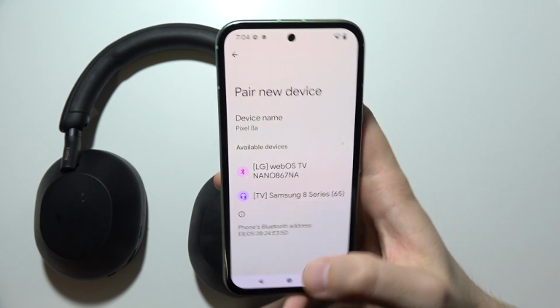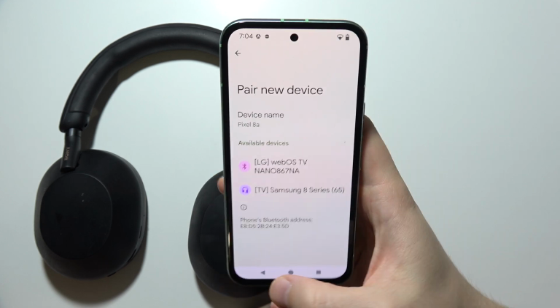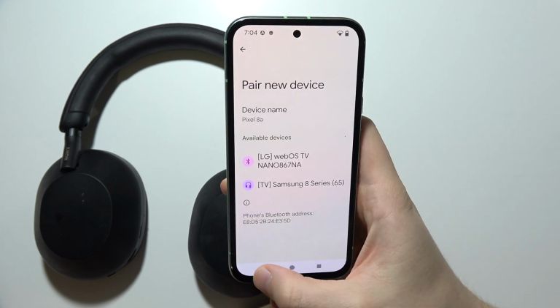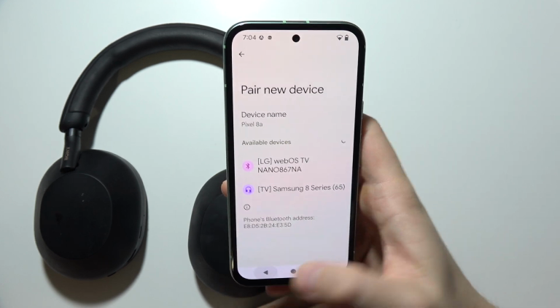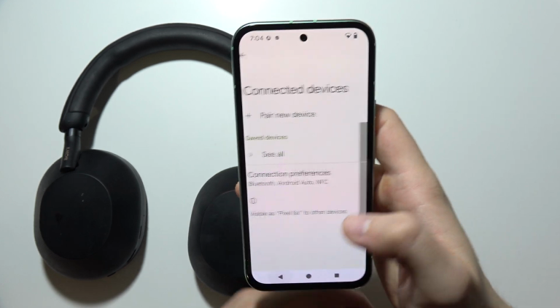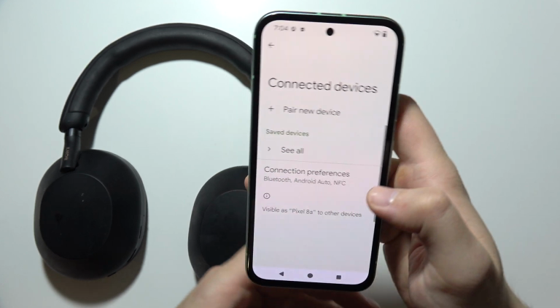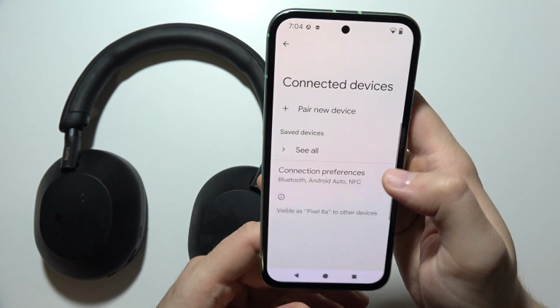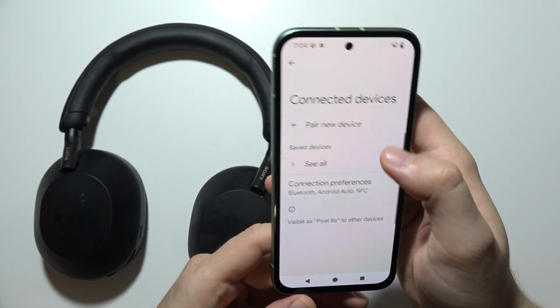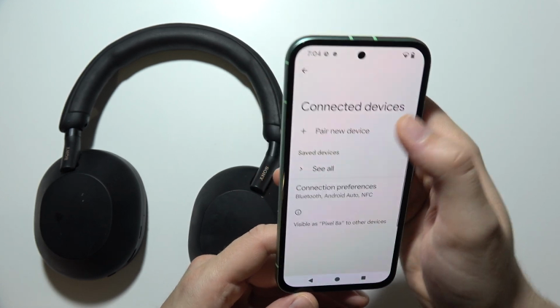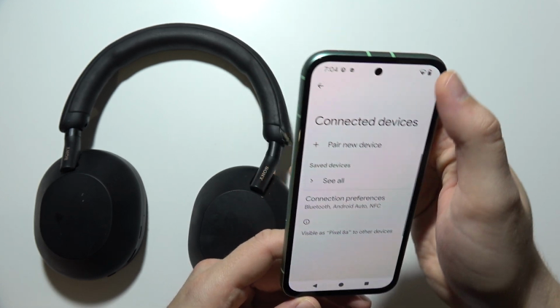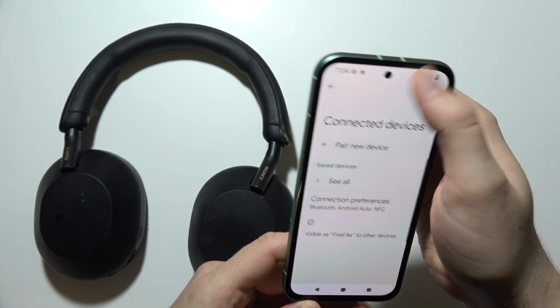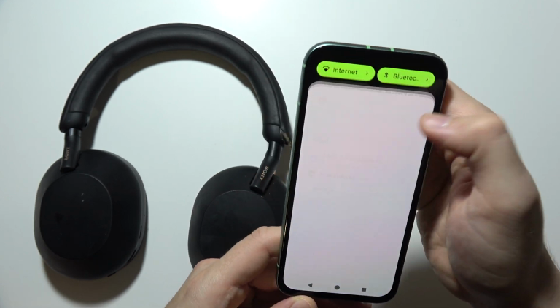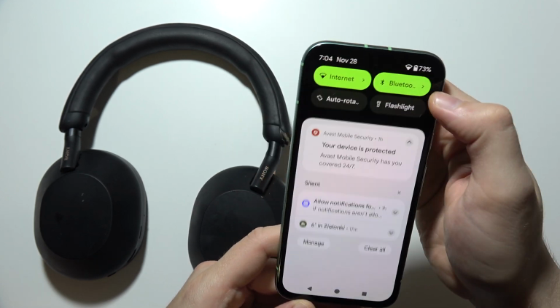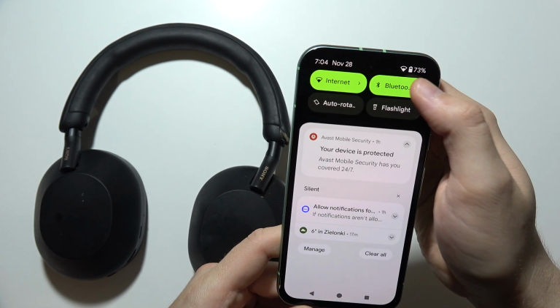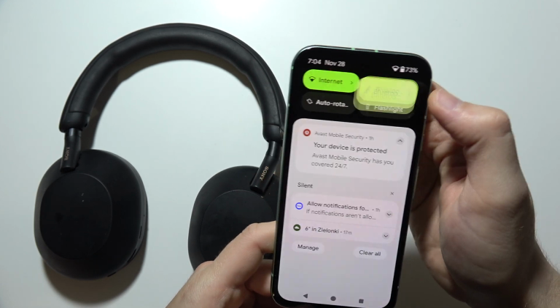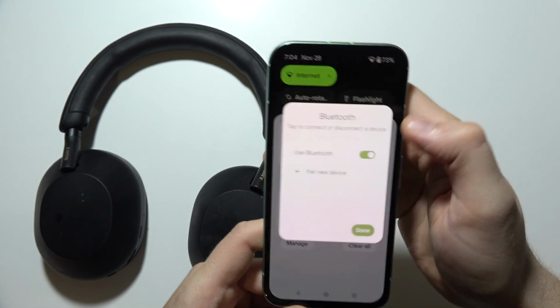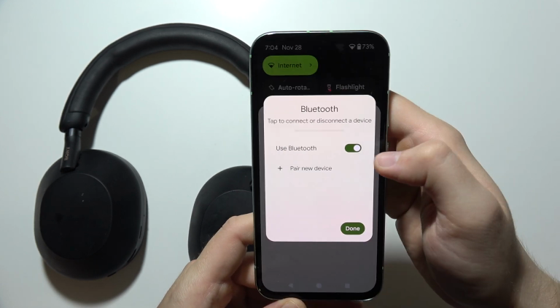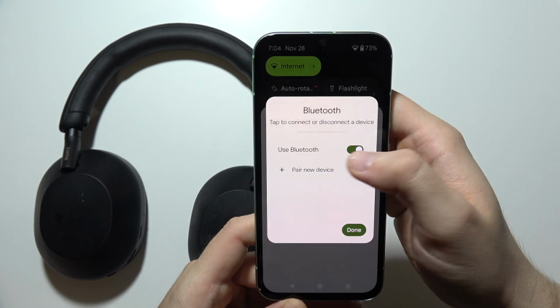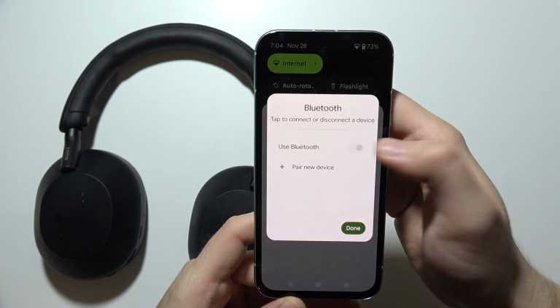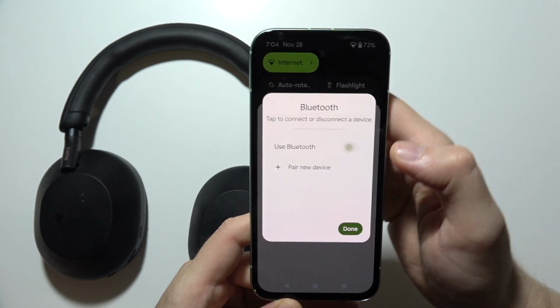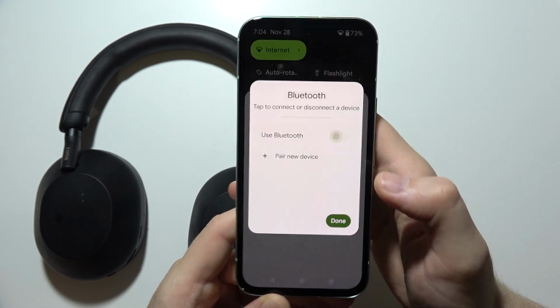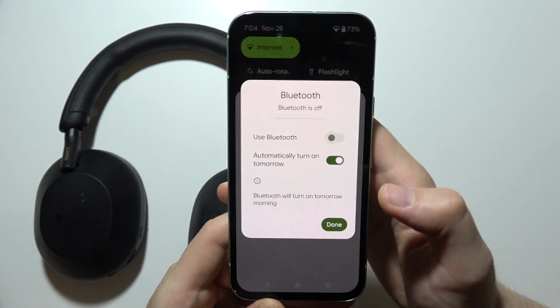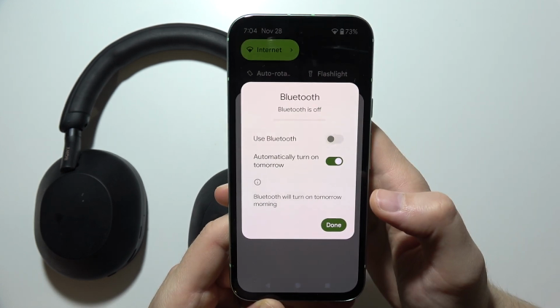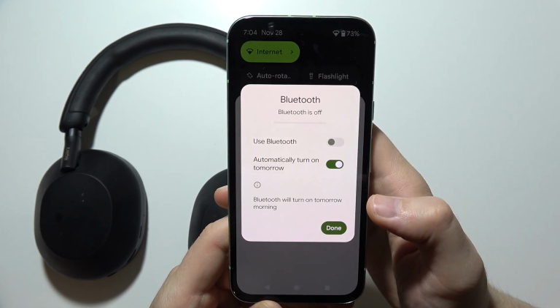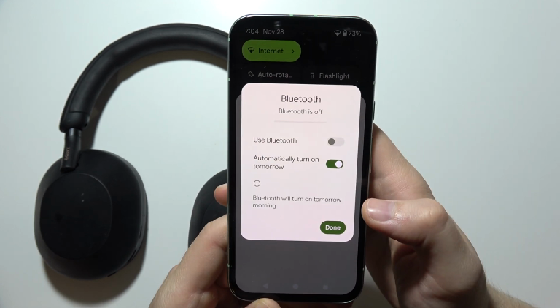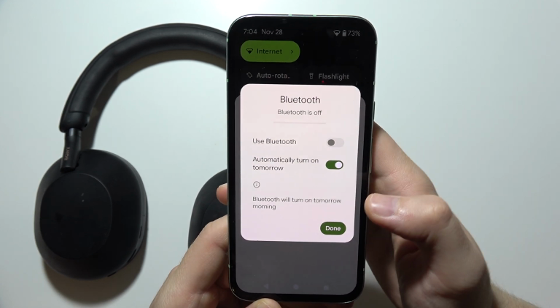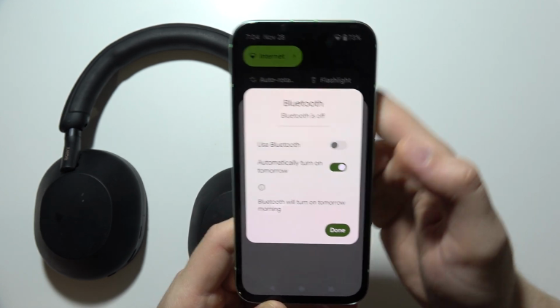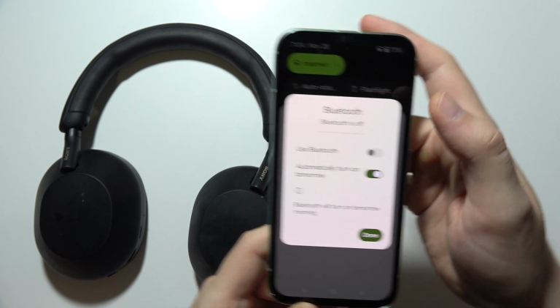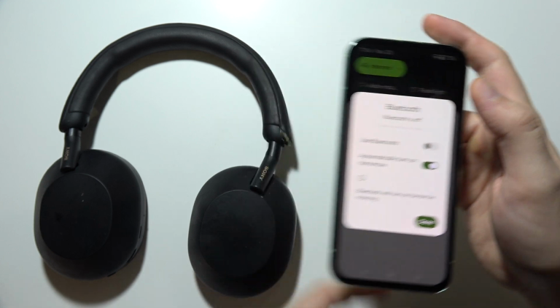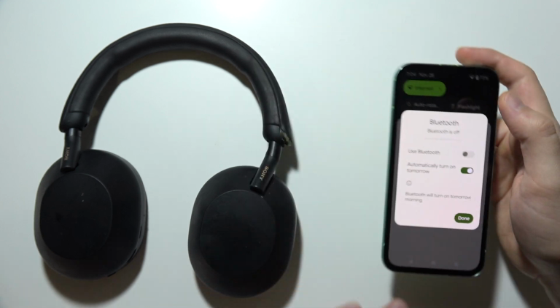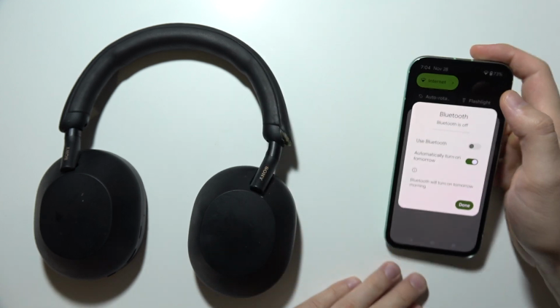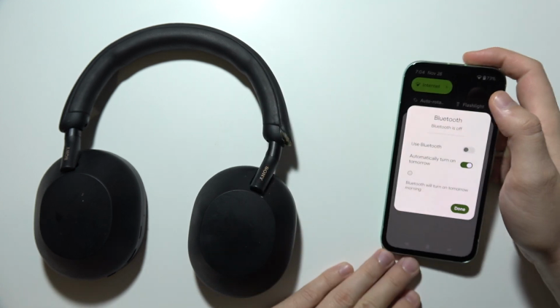So first of all, I will start by turning off the Bluetooth on your phone. There we go.